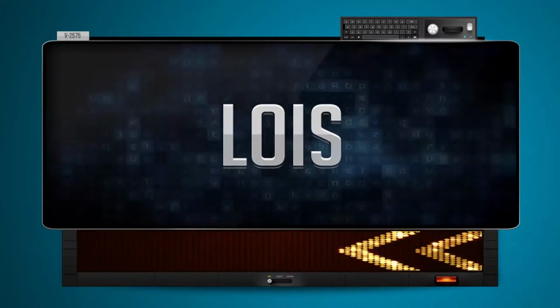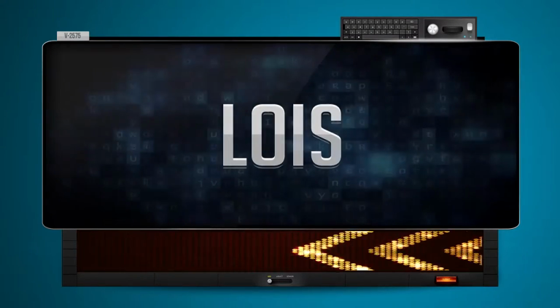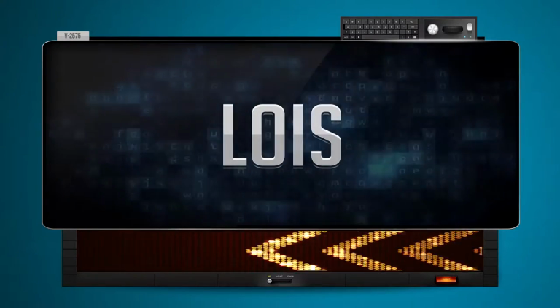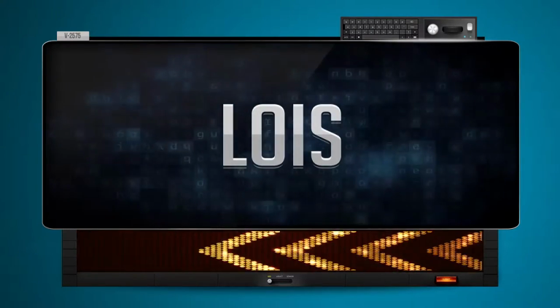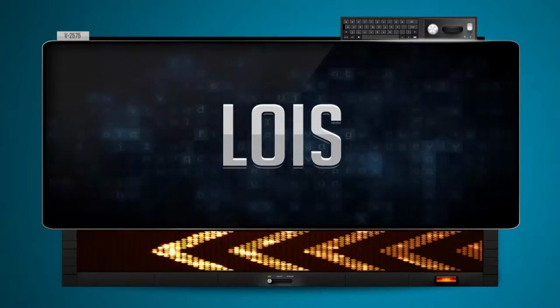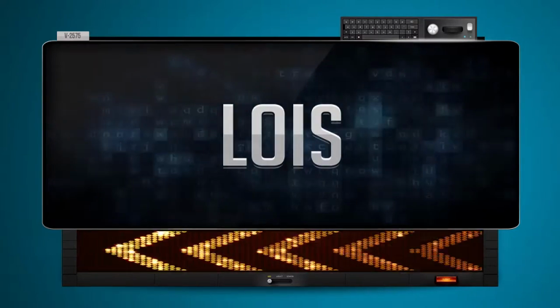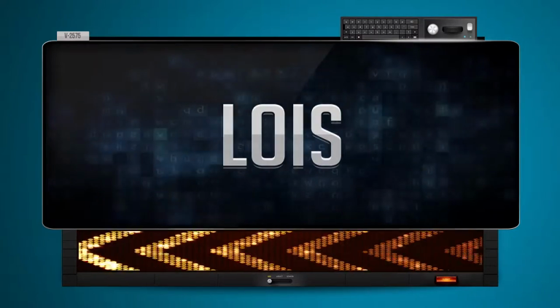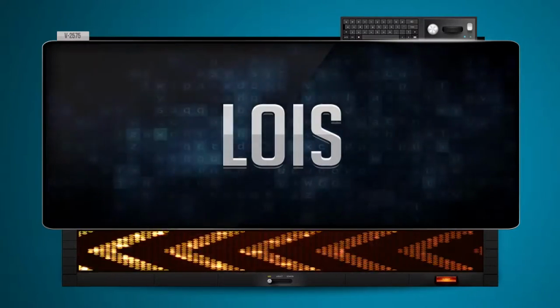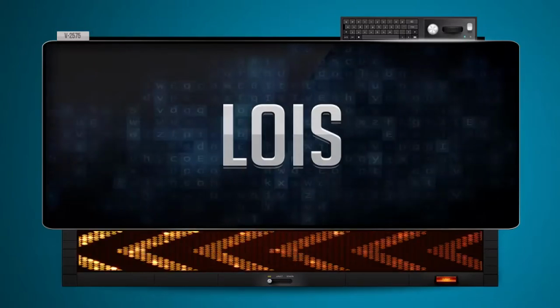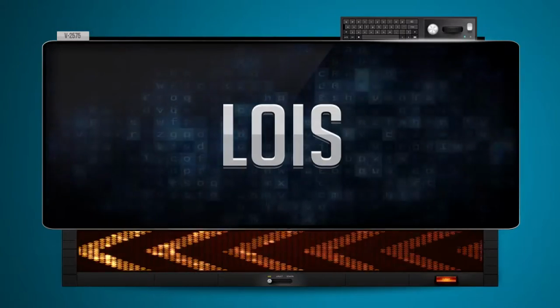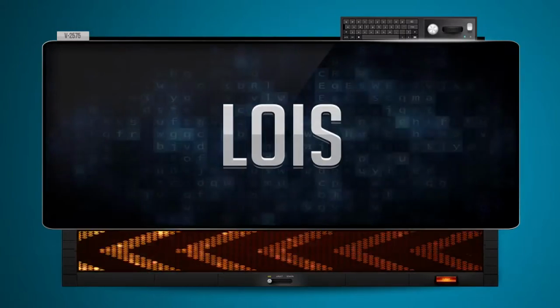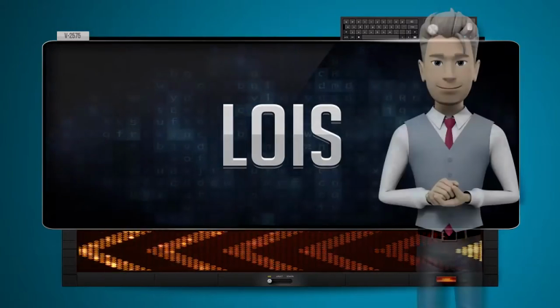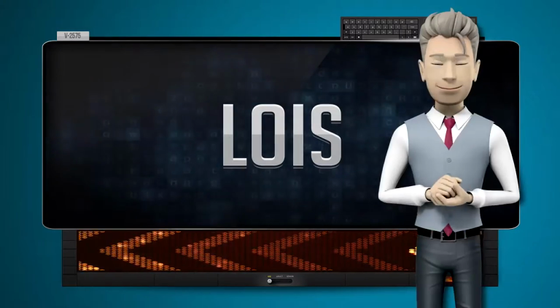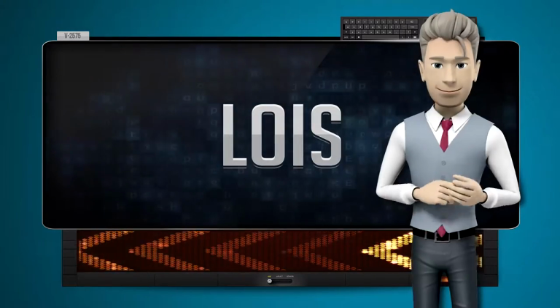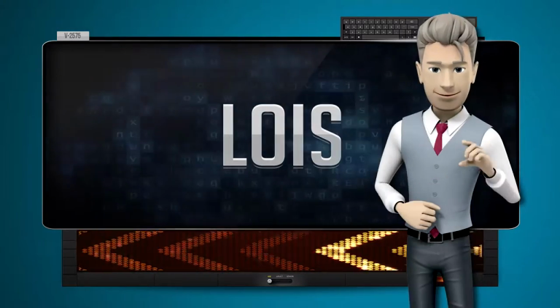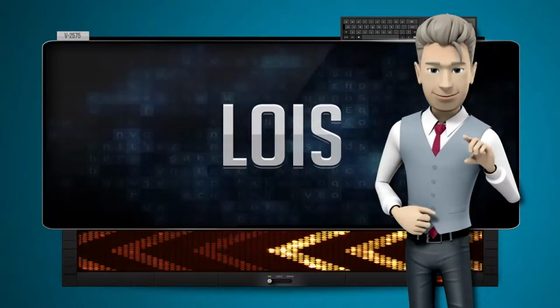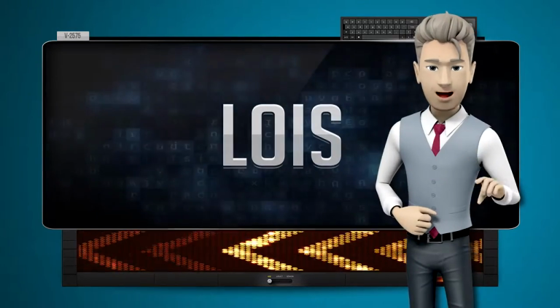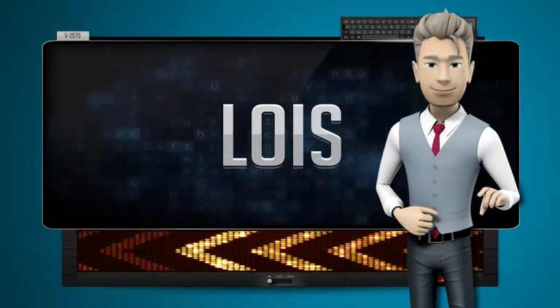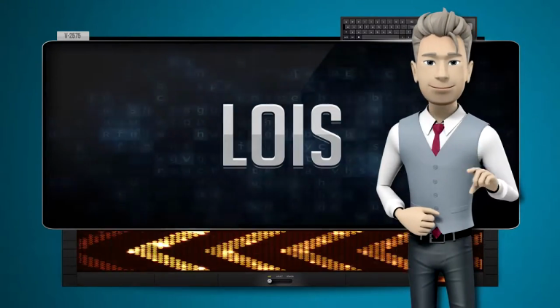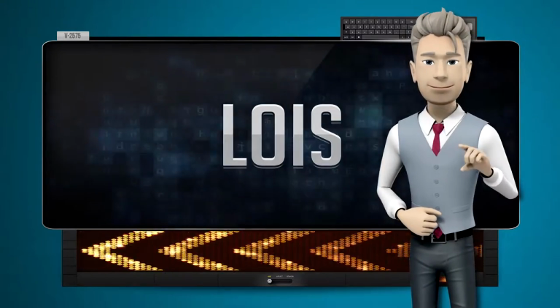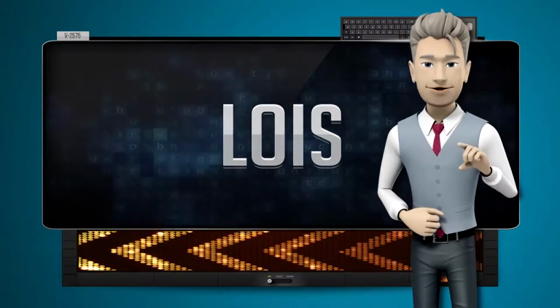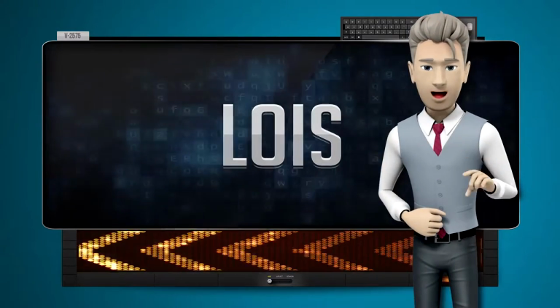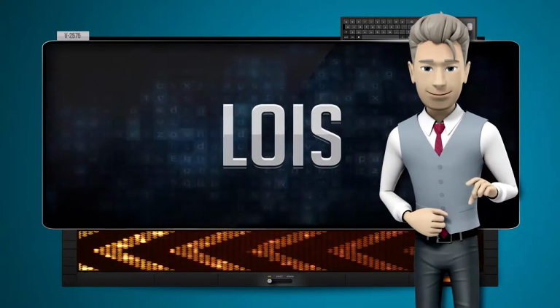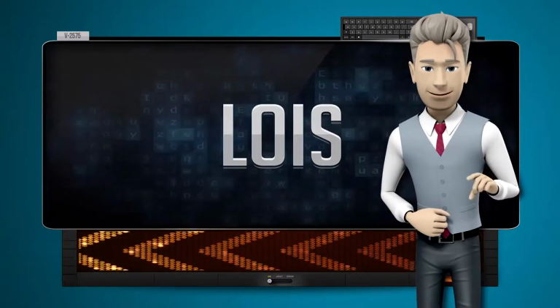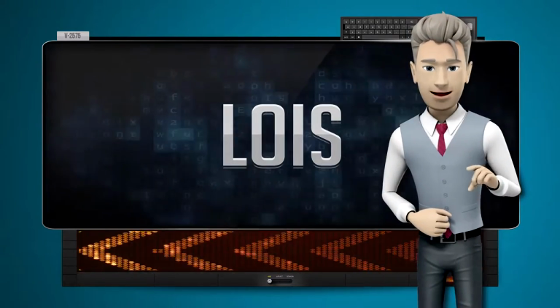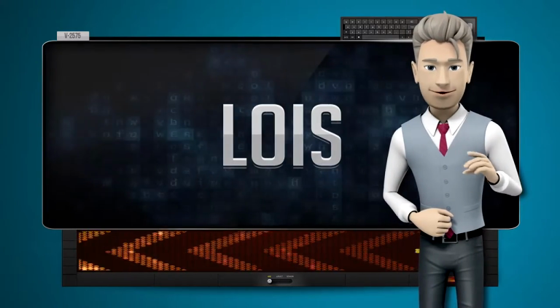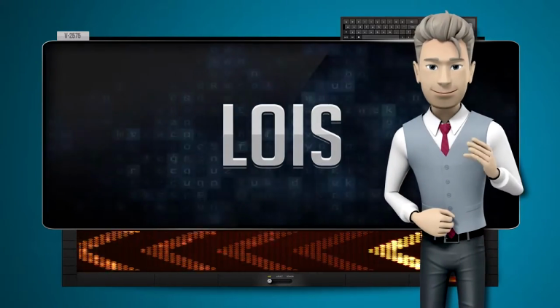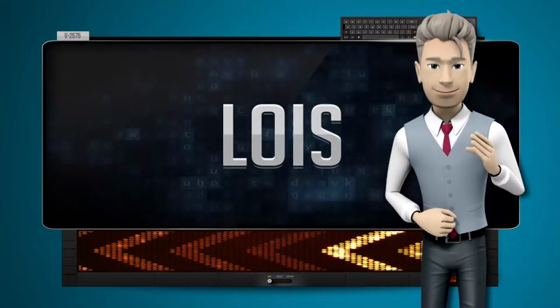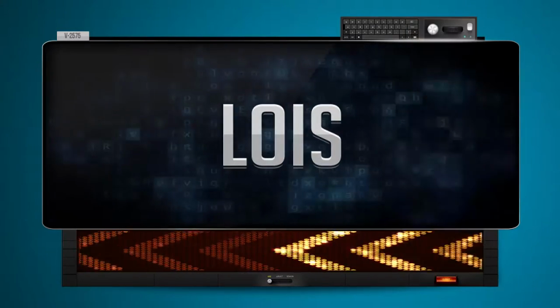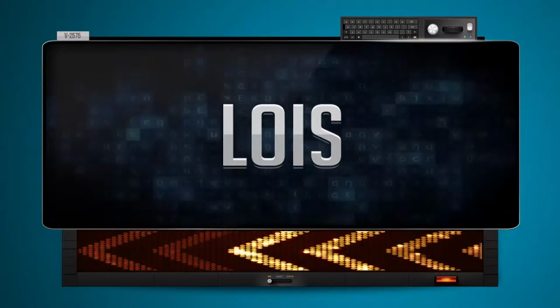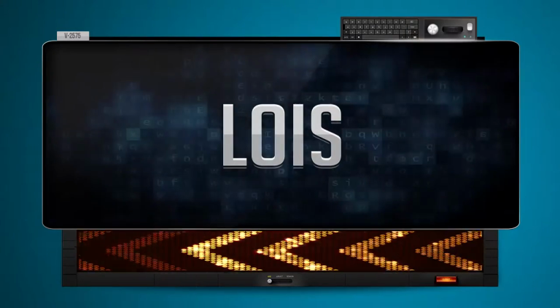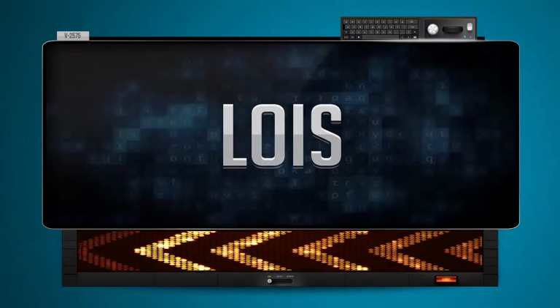Seol. One more time. Let's pay close attention. Seol.